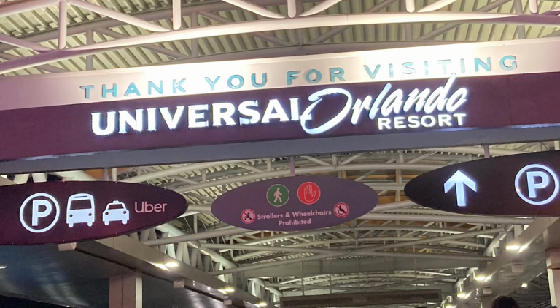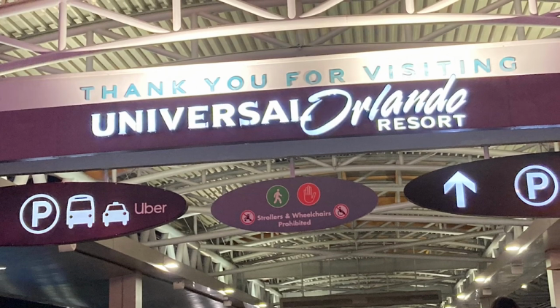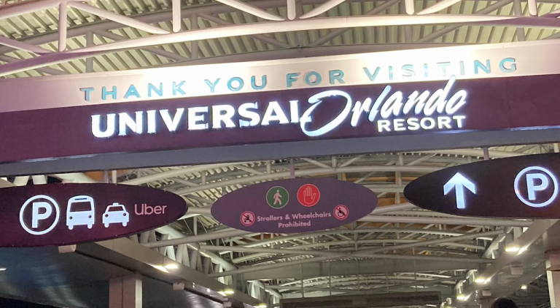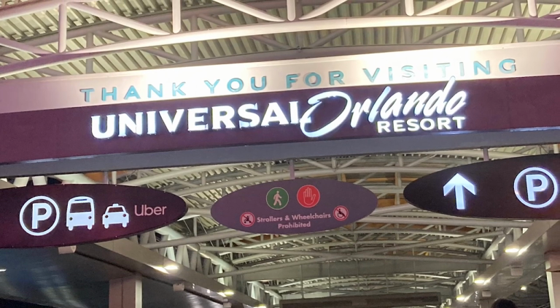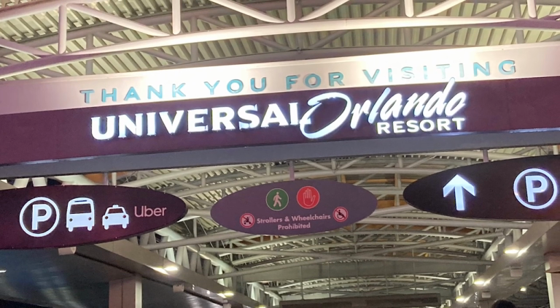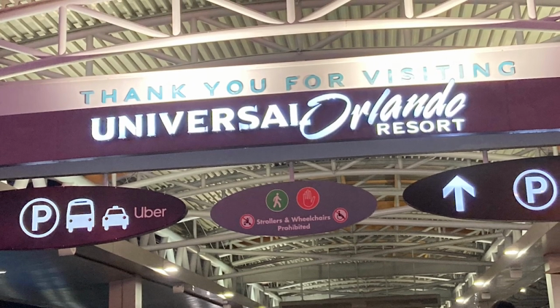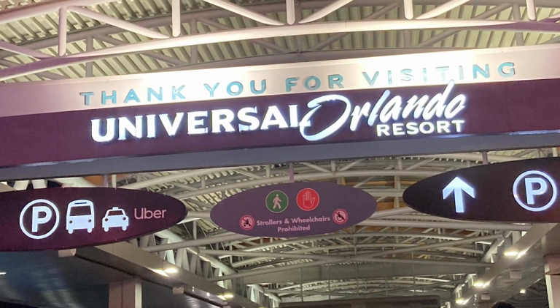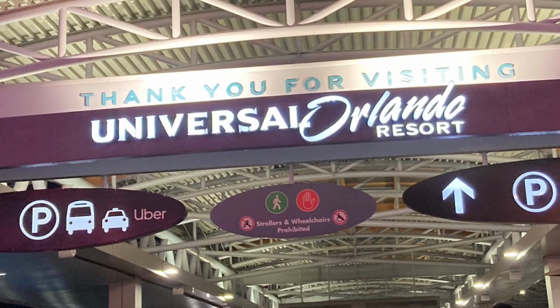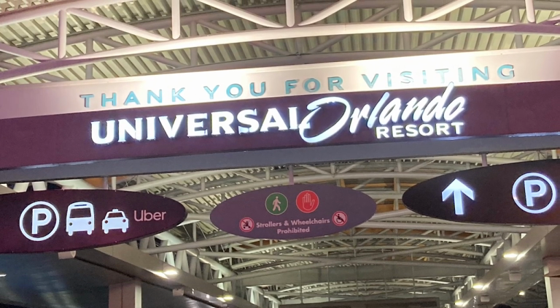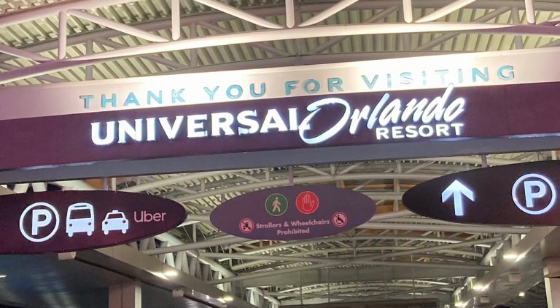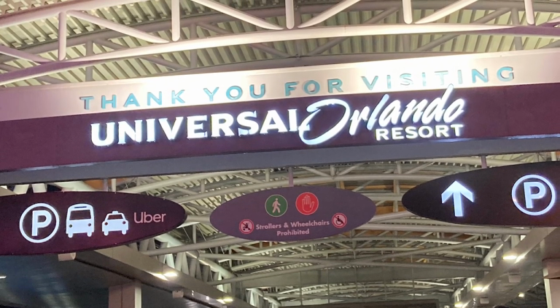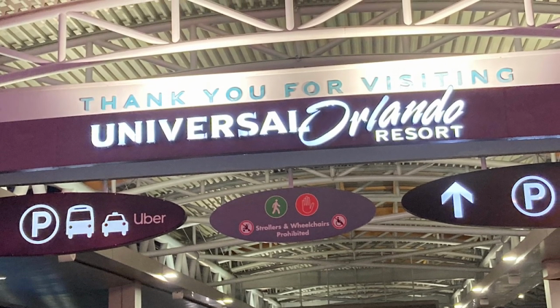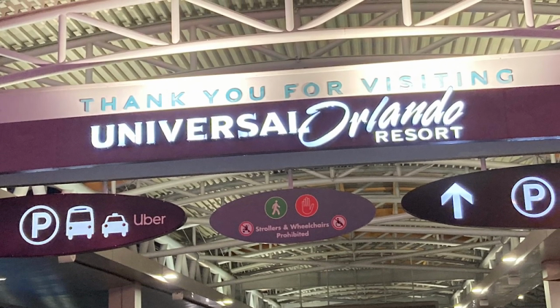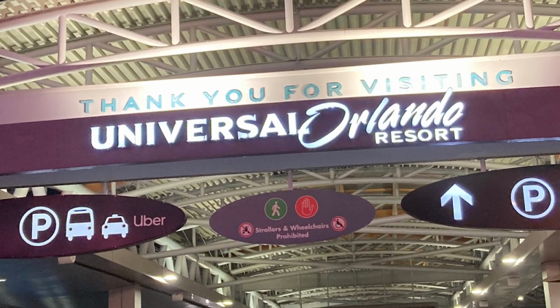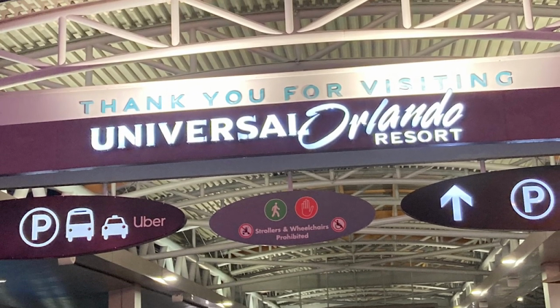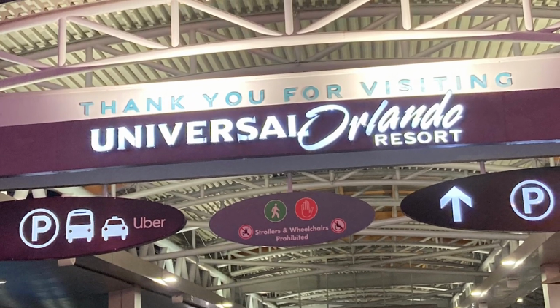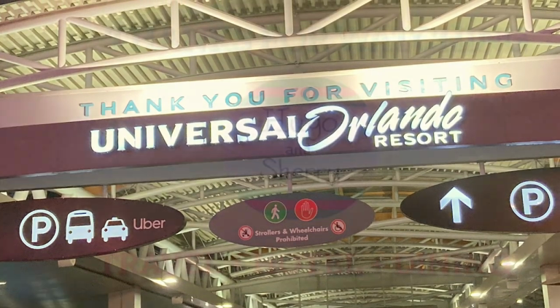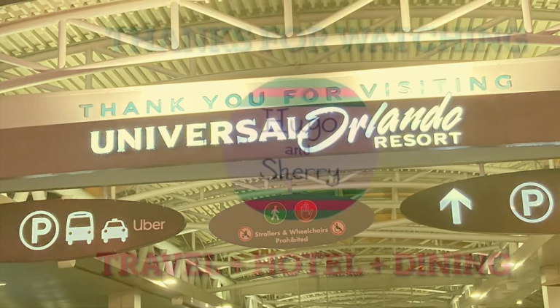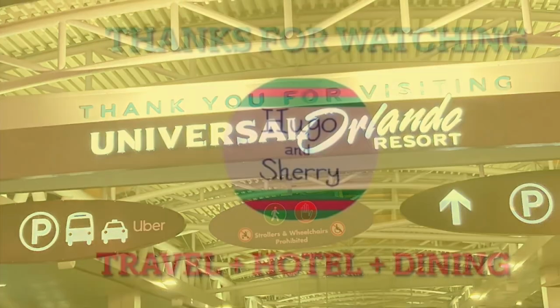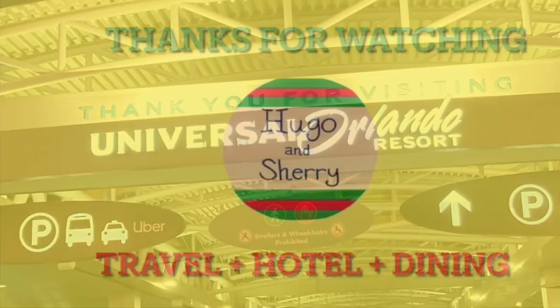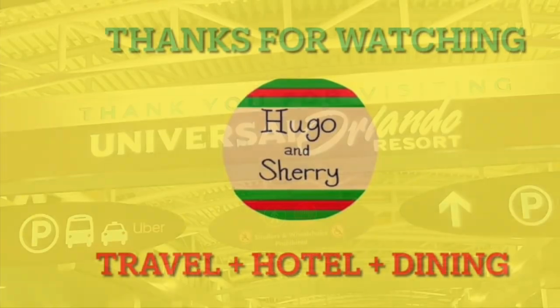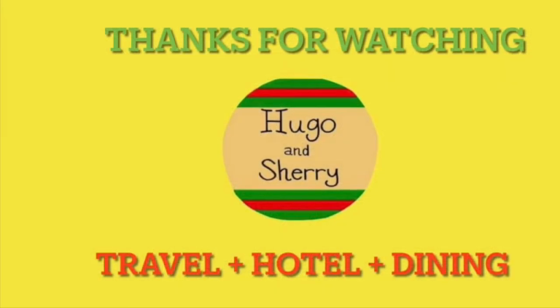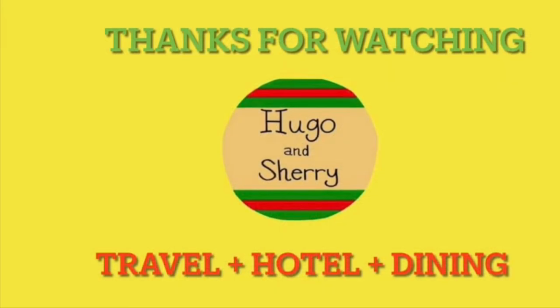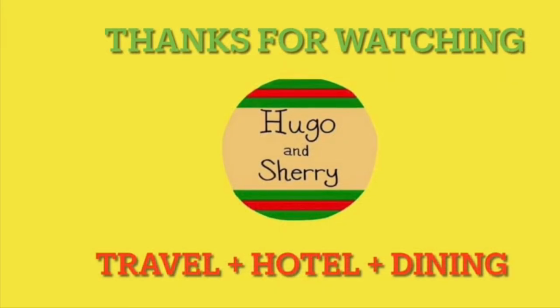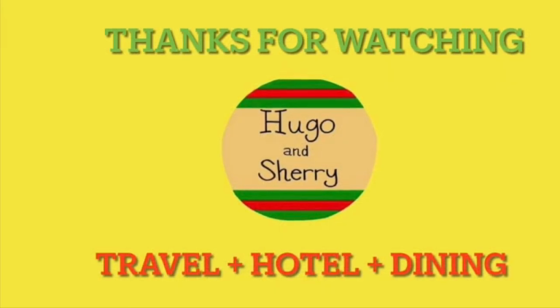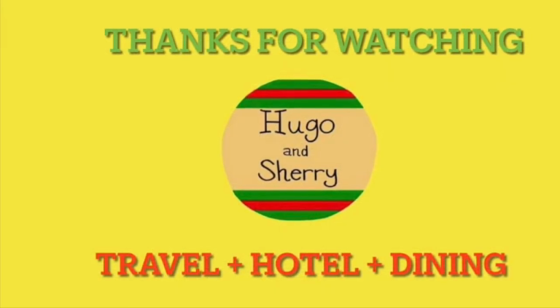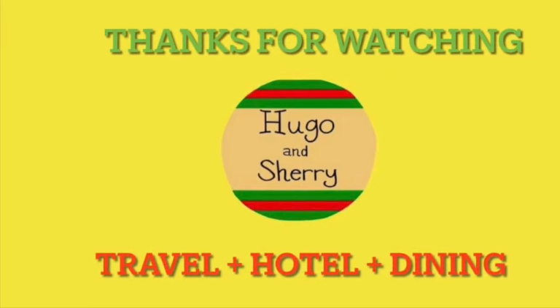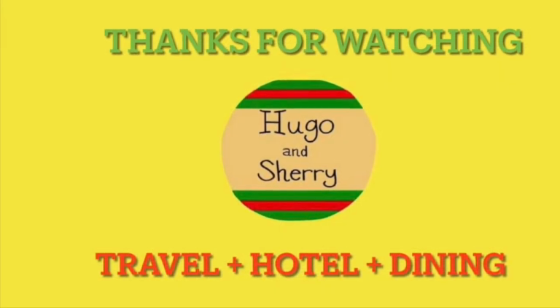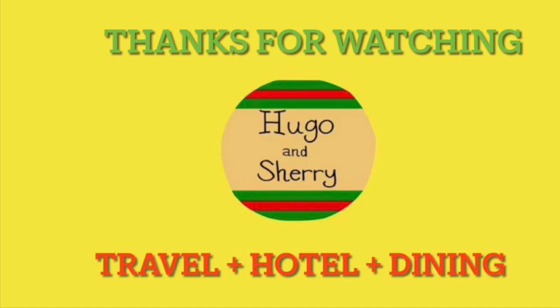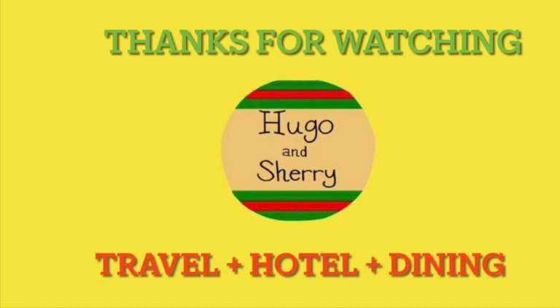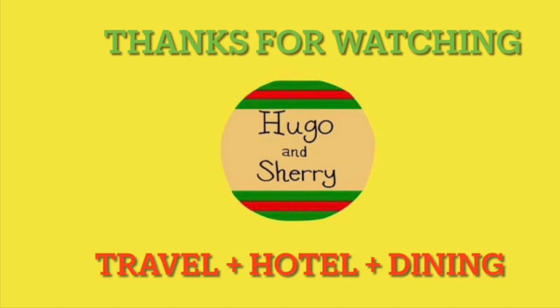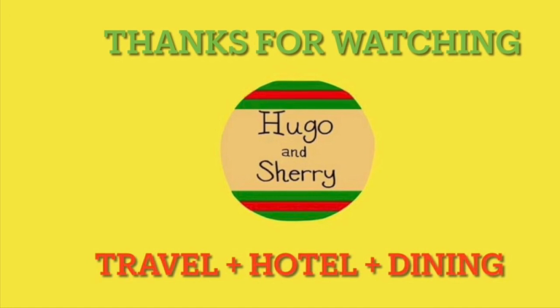That is it for today. Until next time, bye! Thanks for watching.